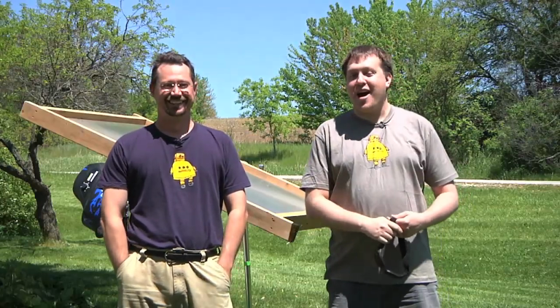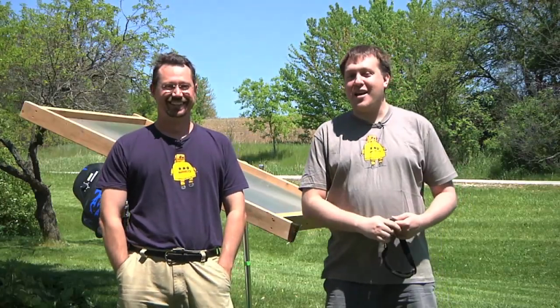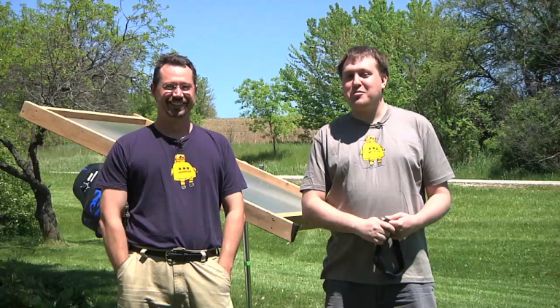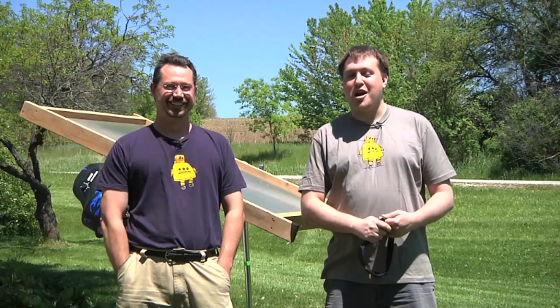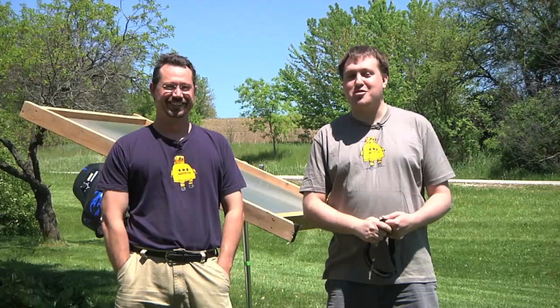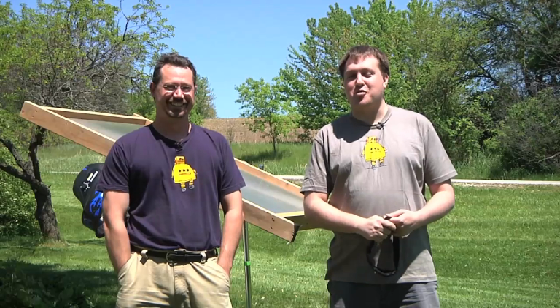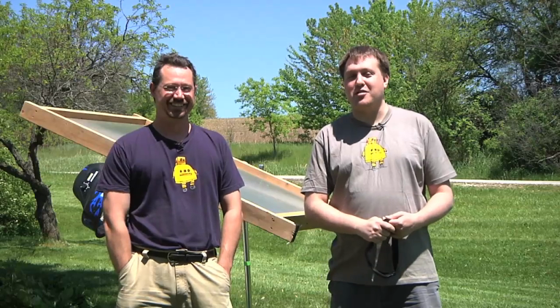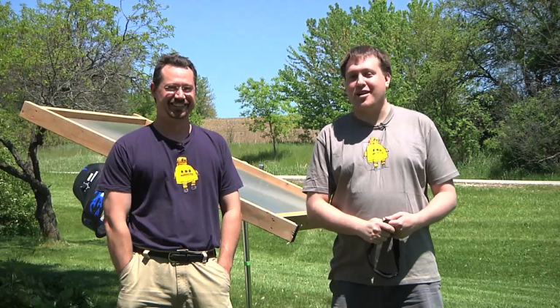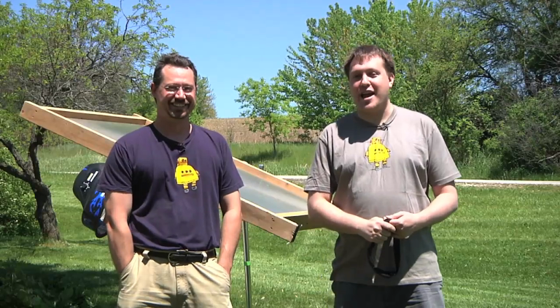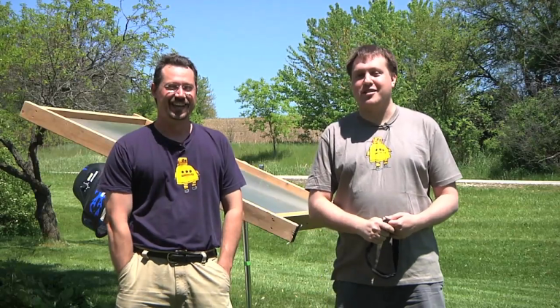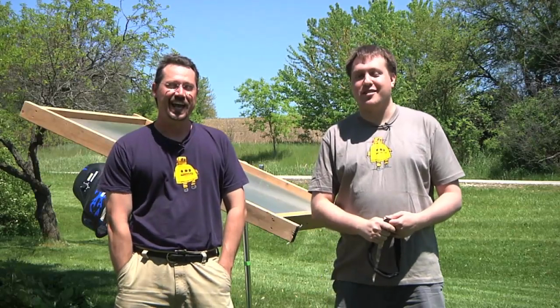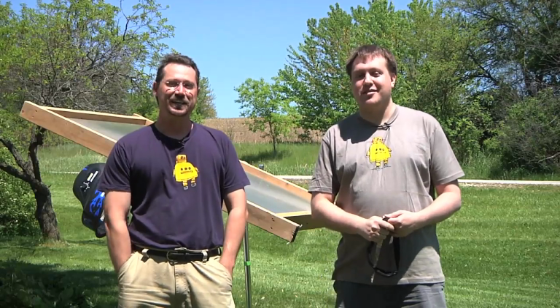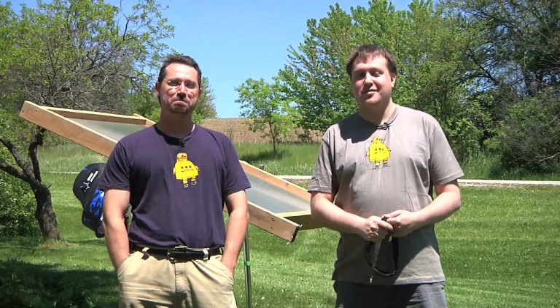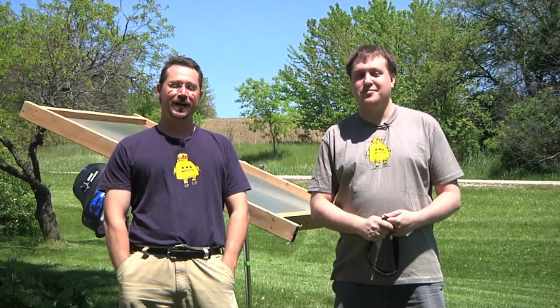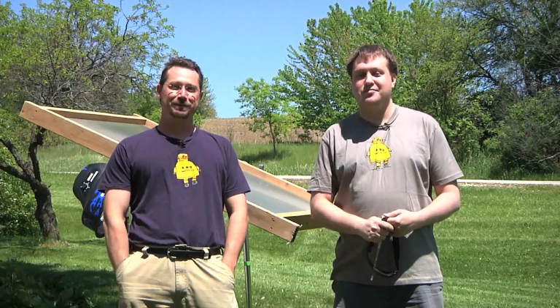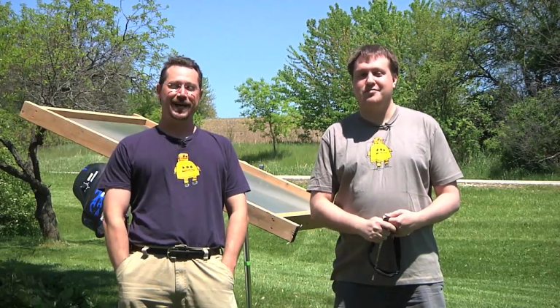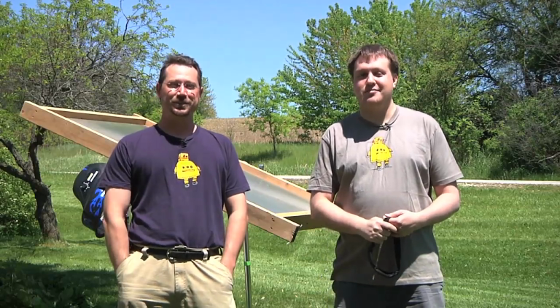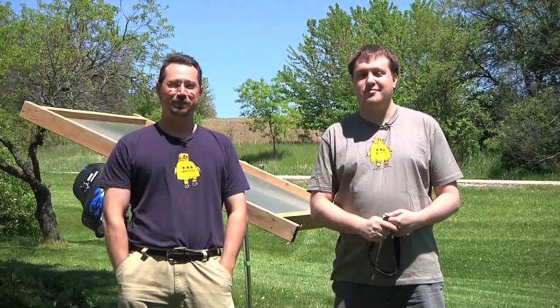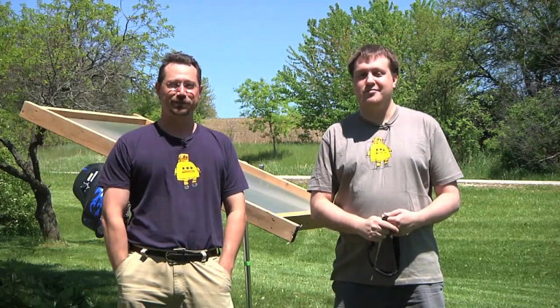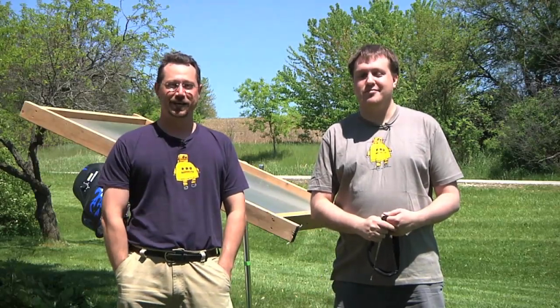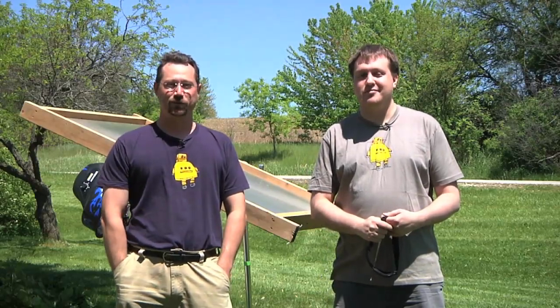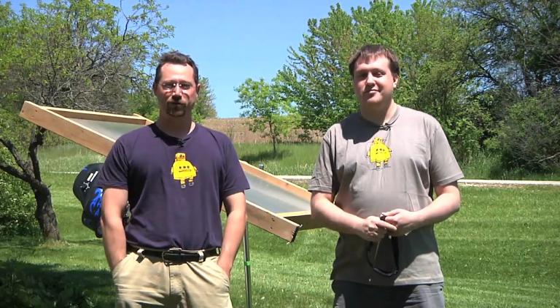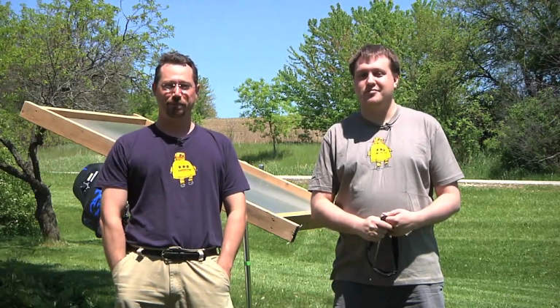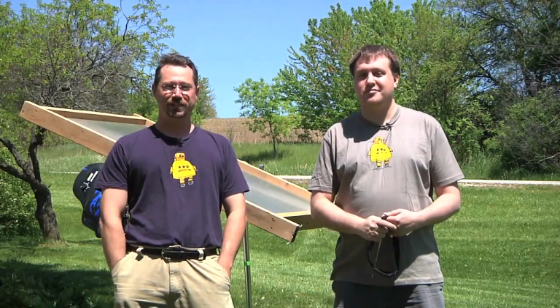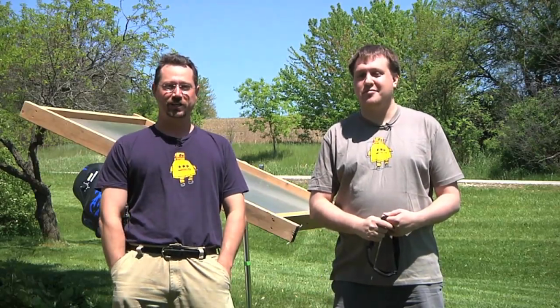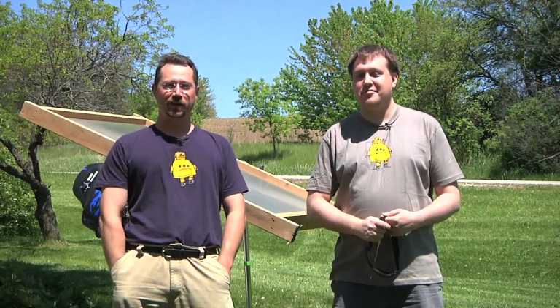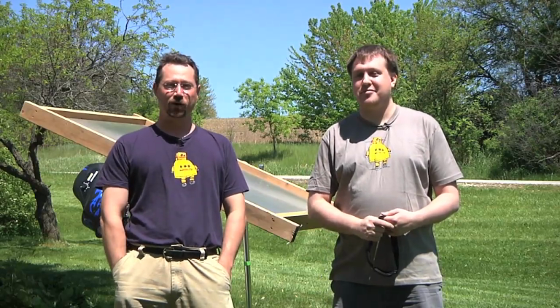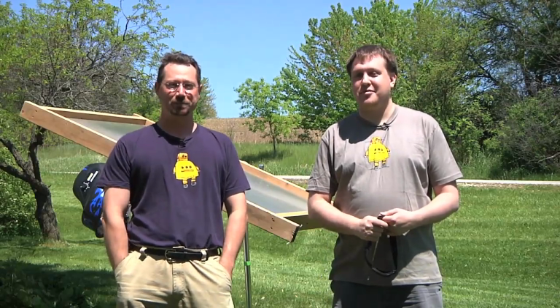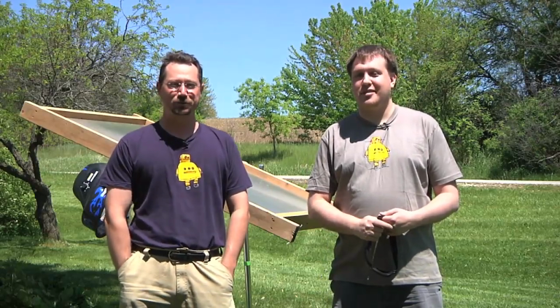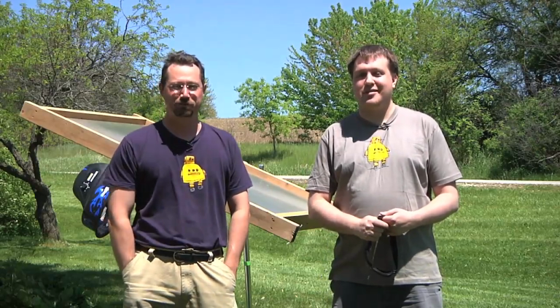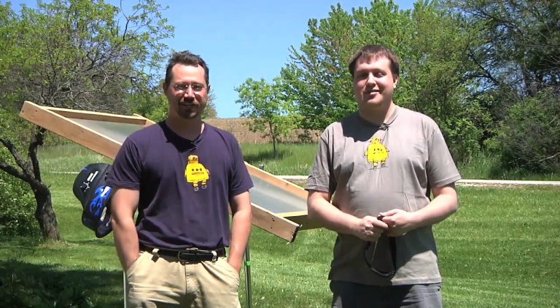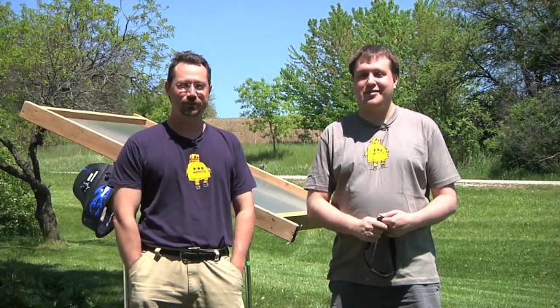Hi, I'm Josh from Brown Dog Gadgets. And I'm Ben — you know me from 300mpg.org and my YouTube videos.